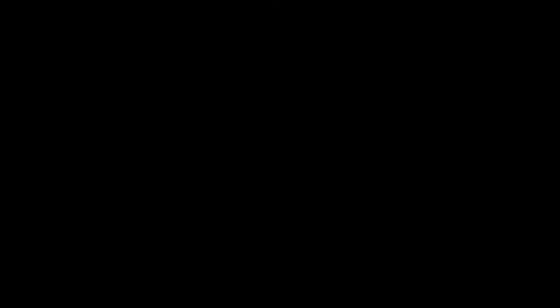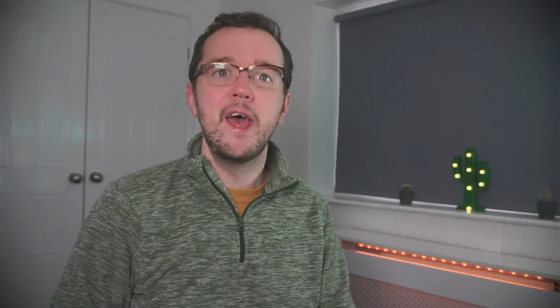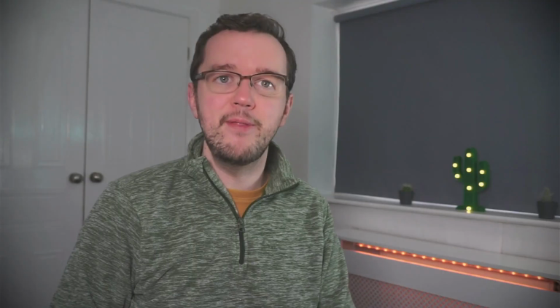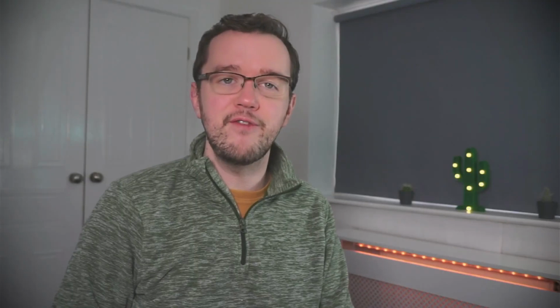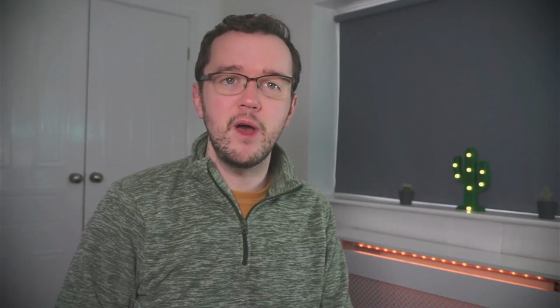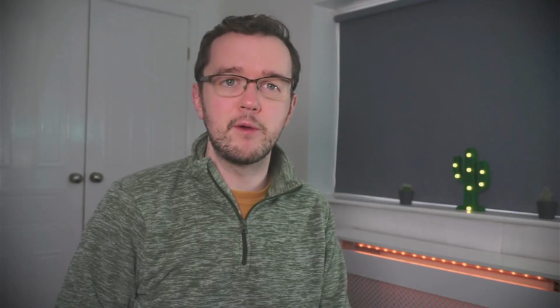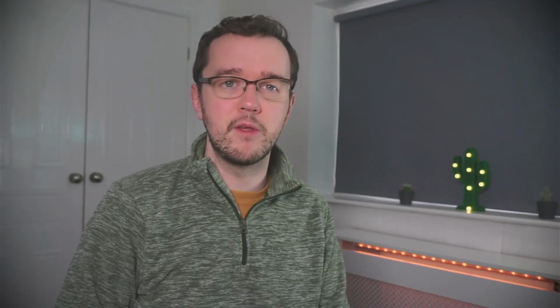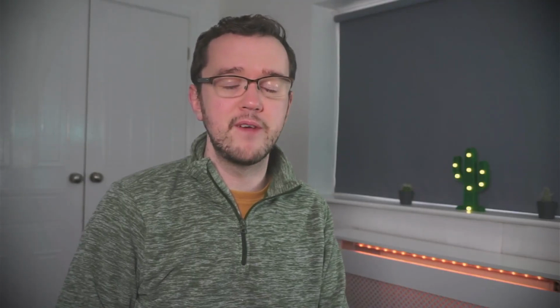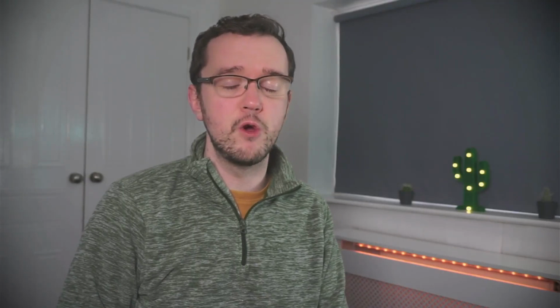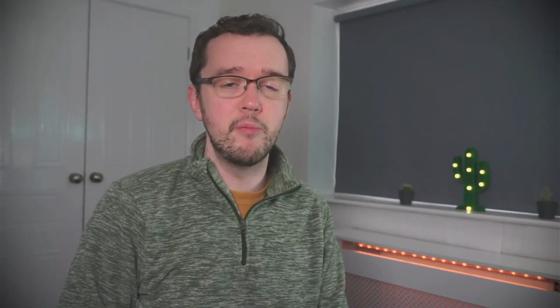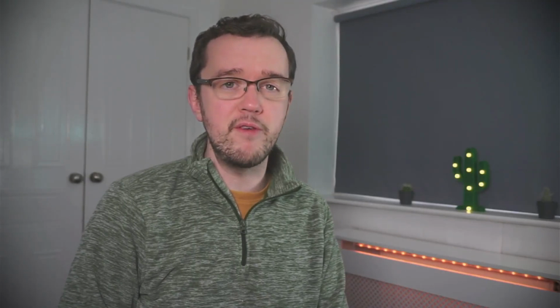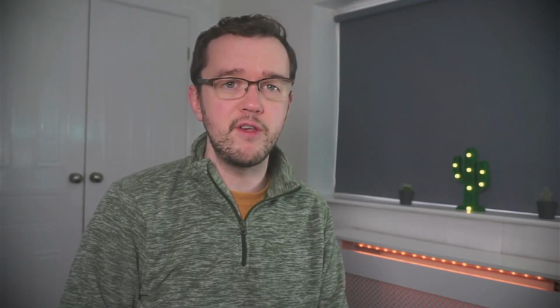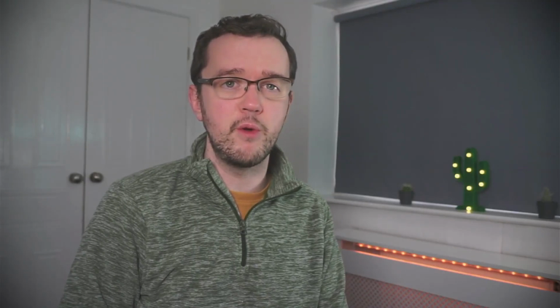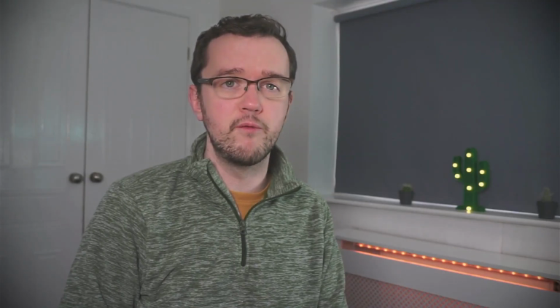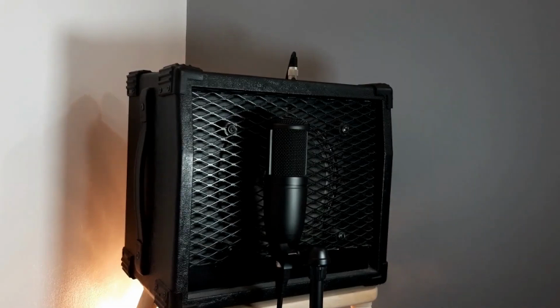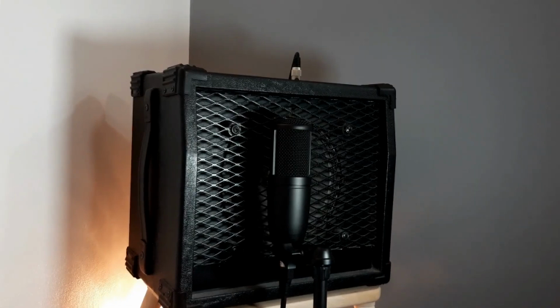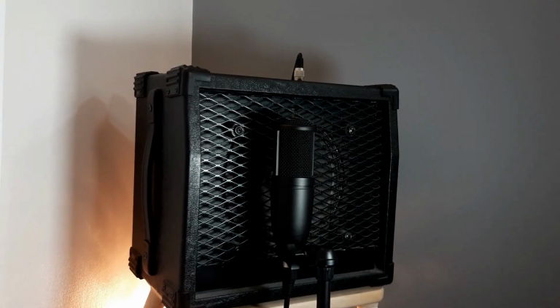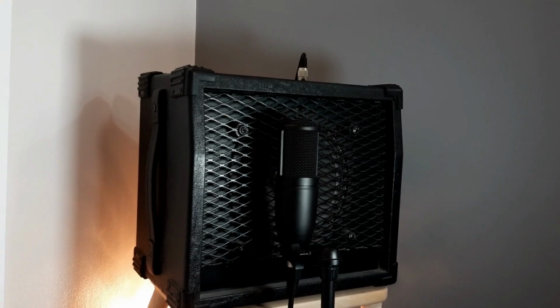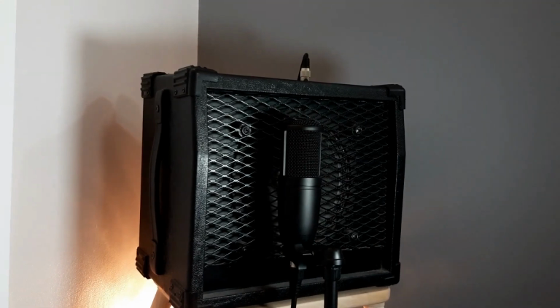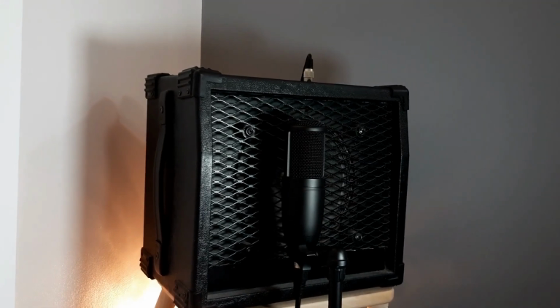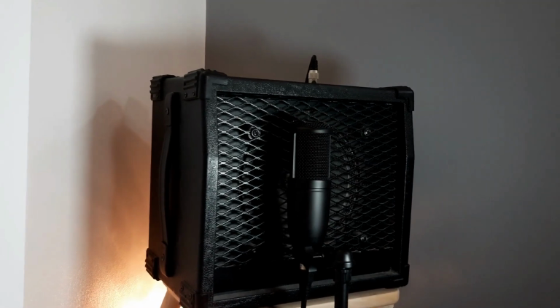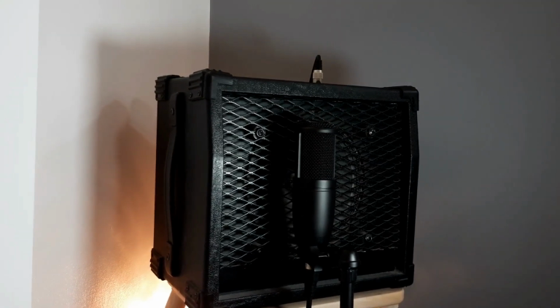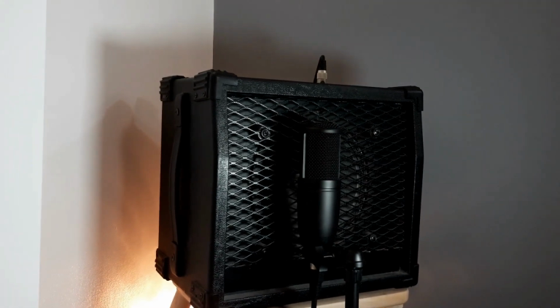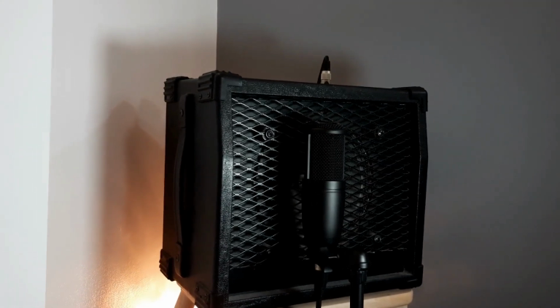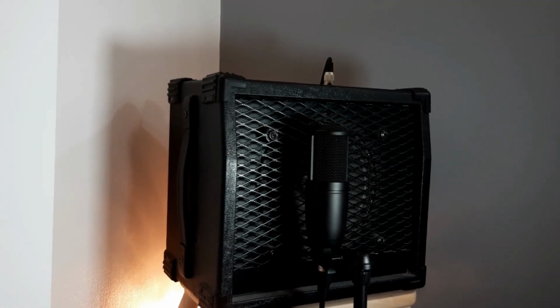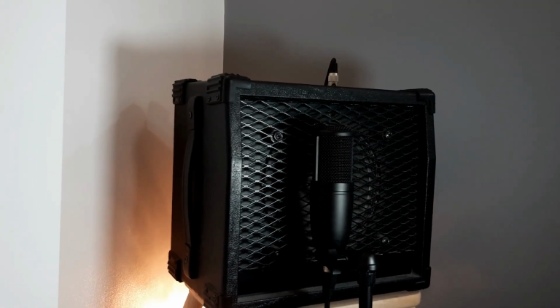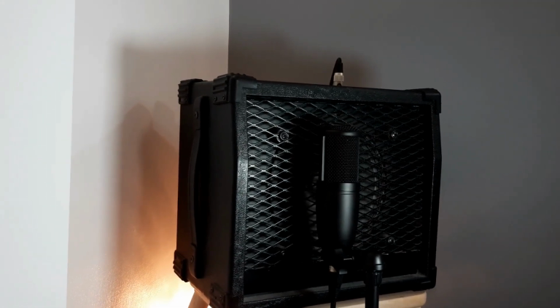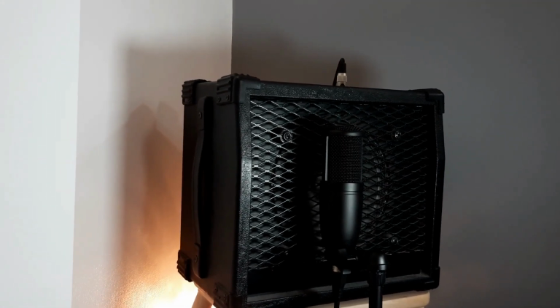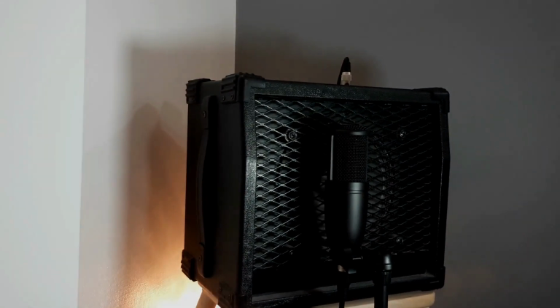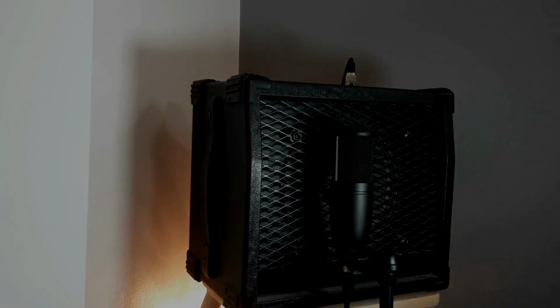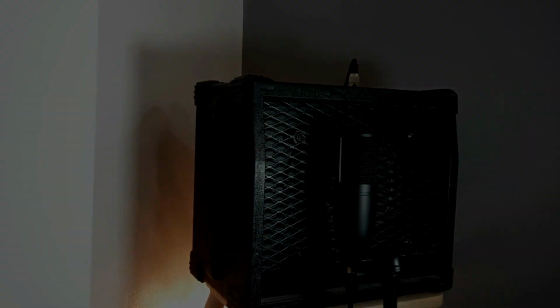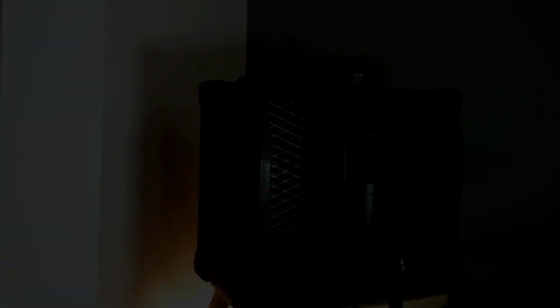In this video, I'm going to be giving you a brief history of one of the most classic and perhaps the first kind of dedicated jazz amp.